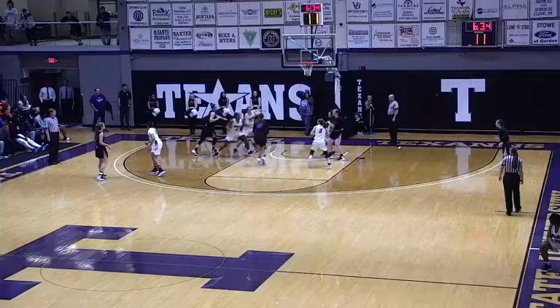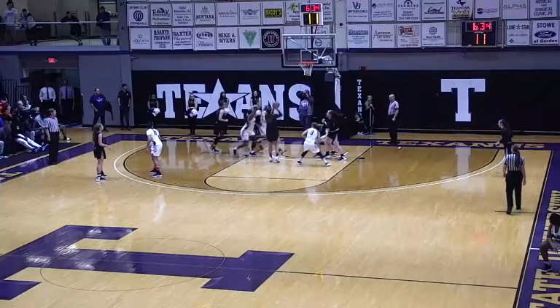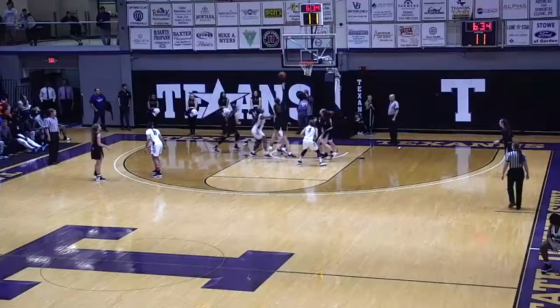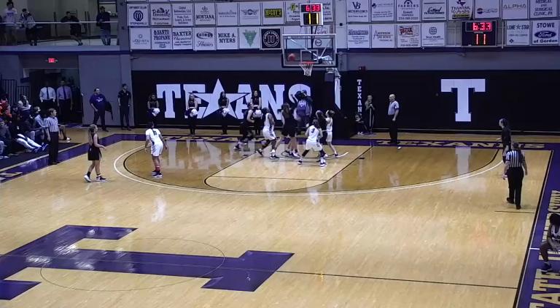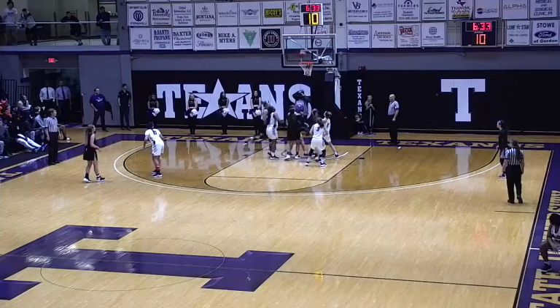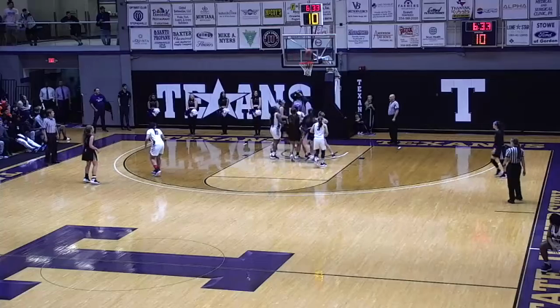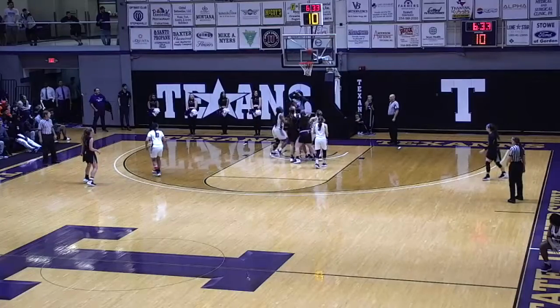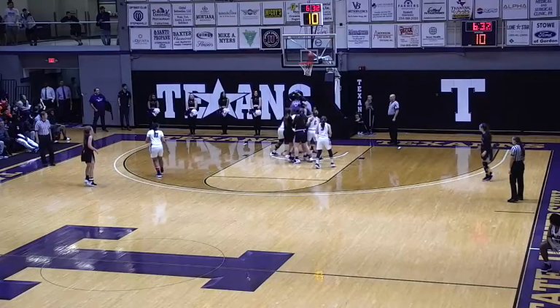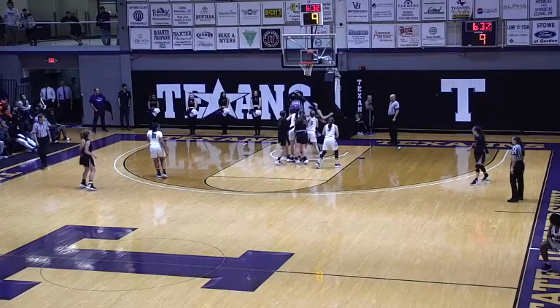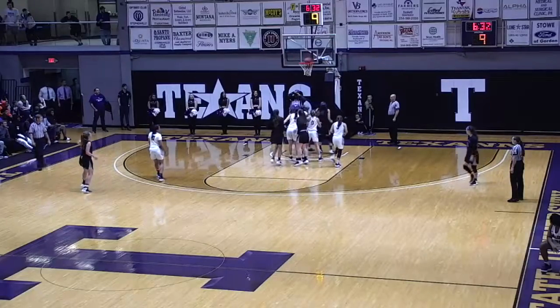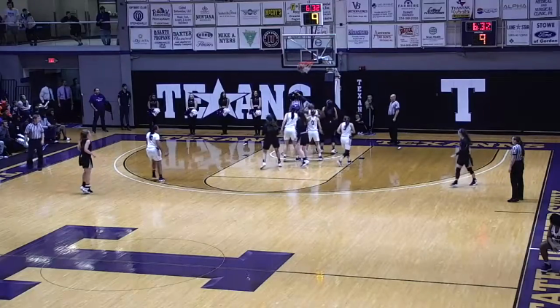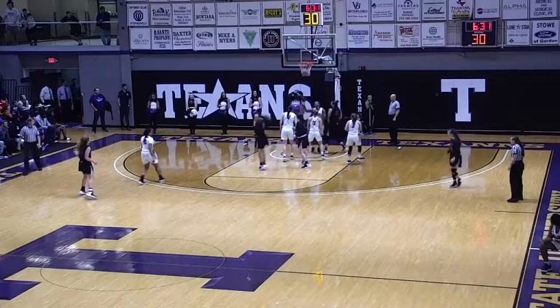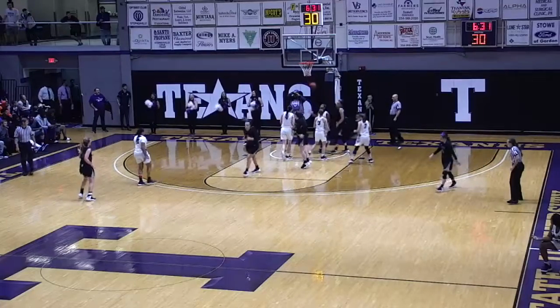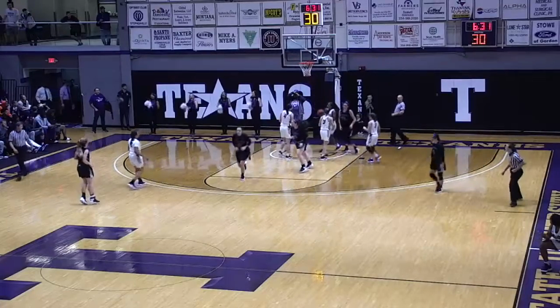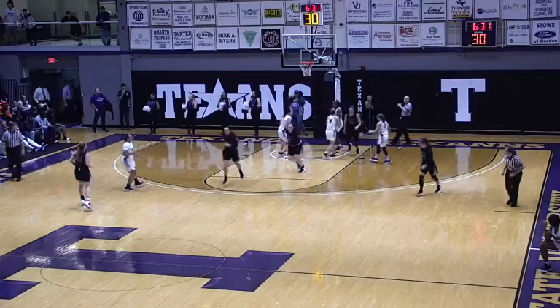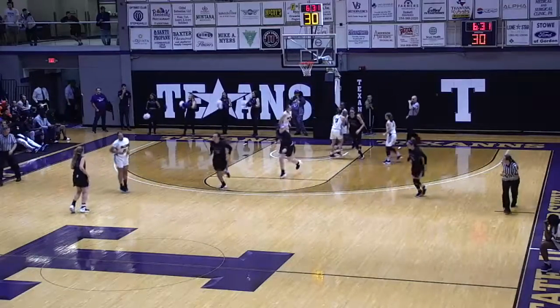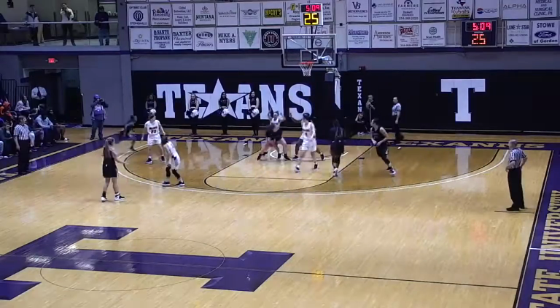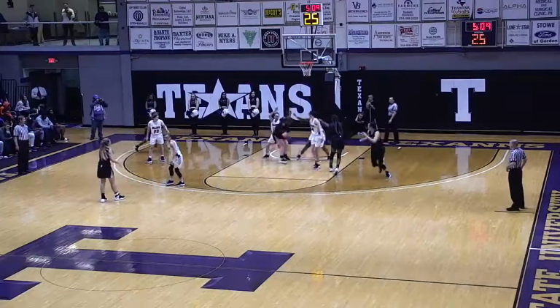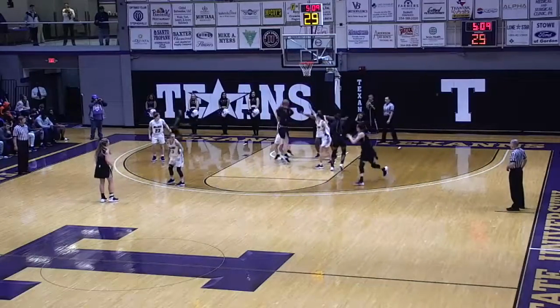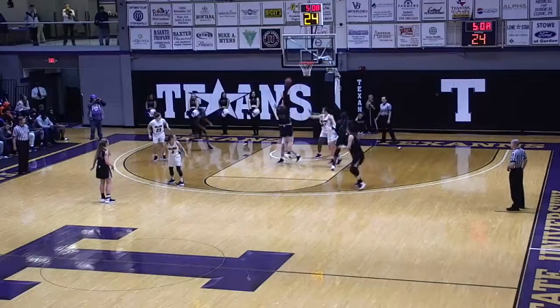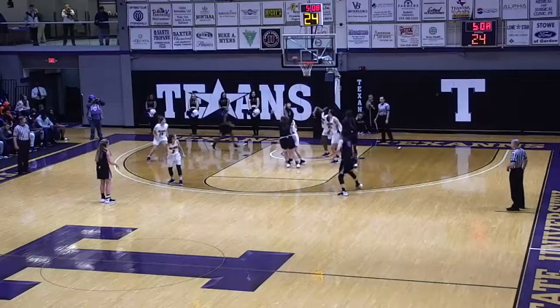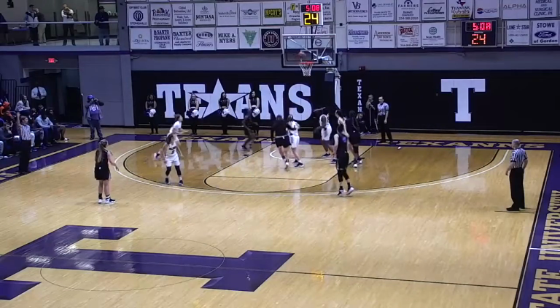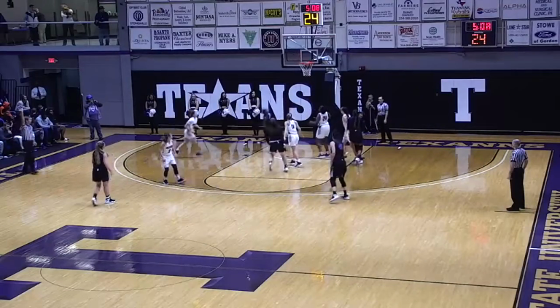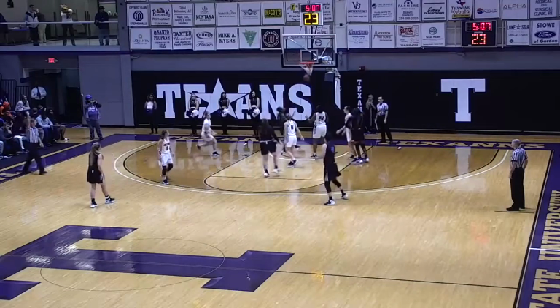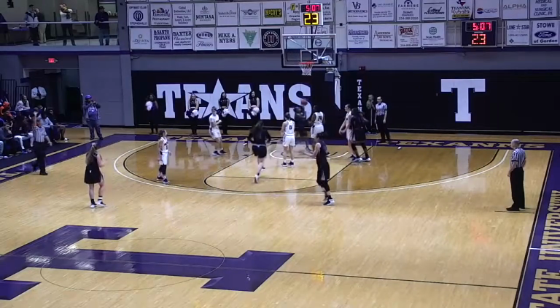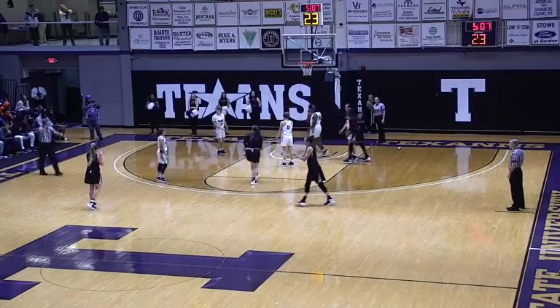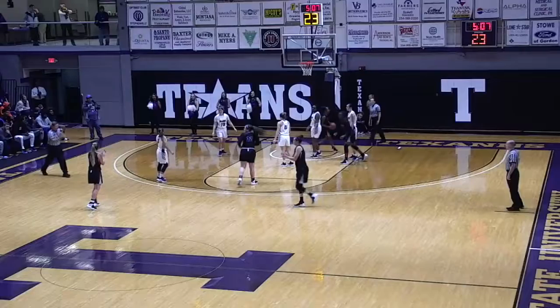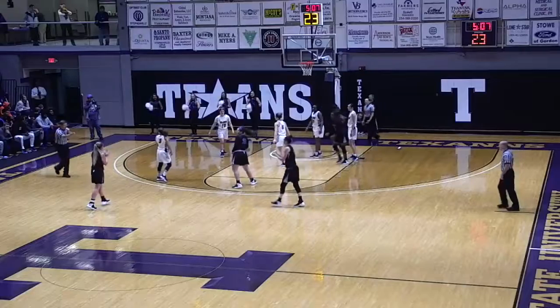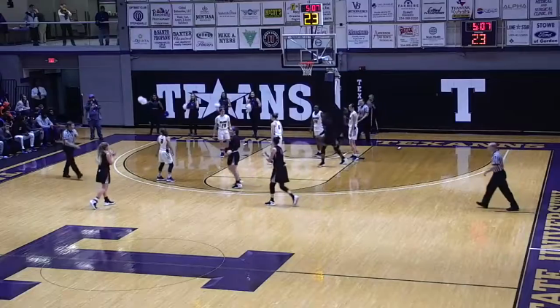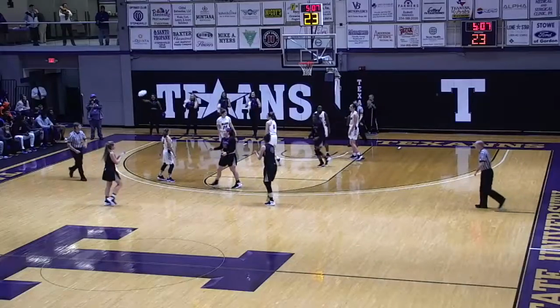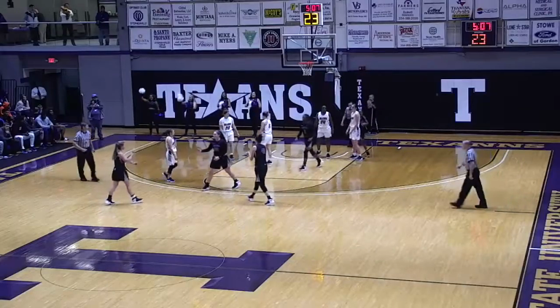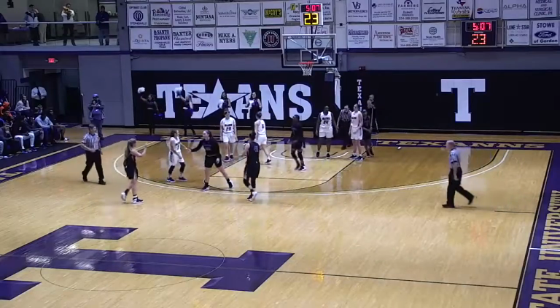Gives it to Webster, Webster gets open, gets inside, scores. There it is. Bostad down low, Fahri — turn around, right hand, score it. The freshman.